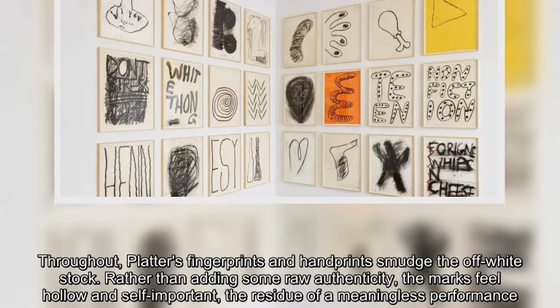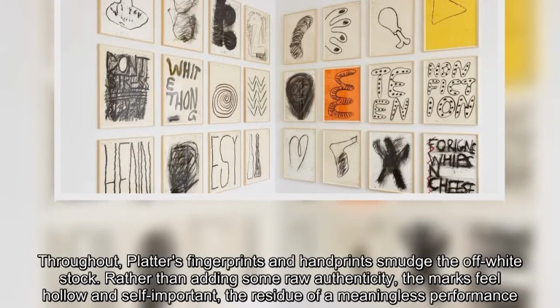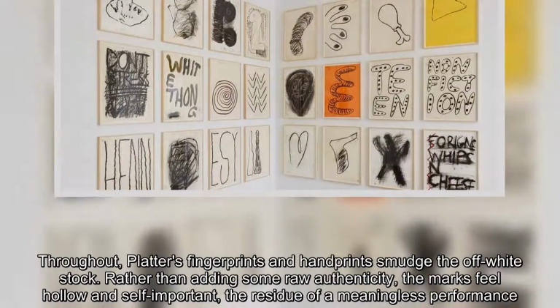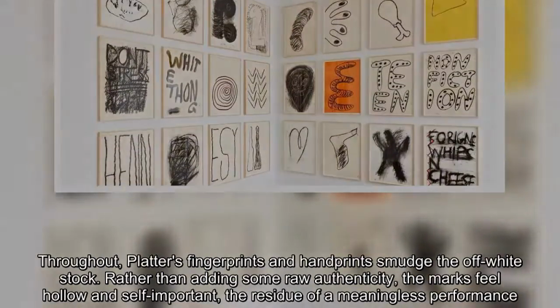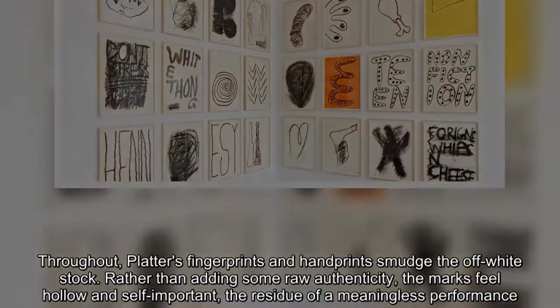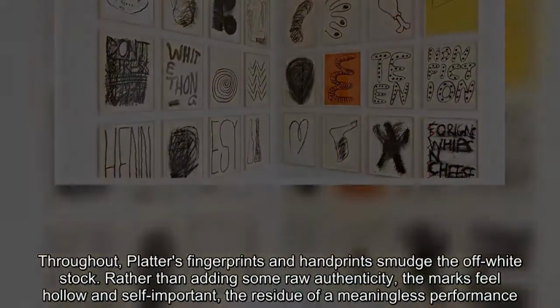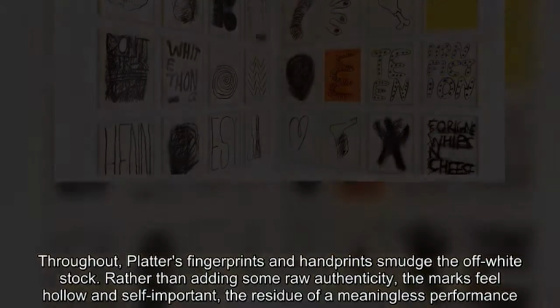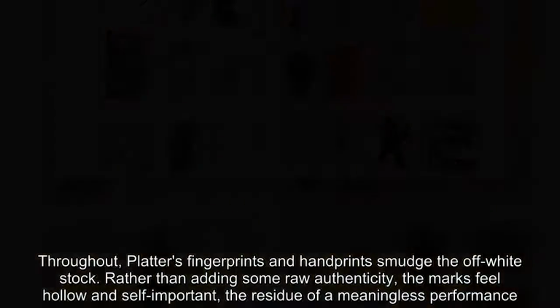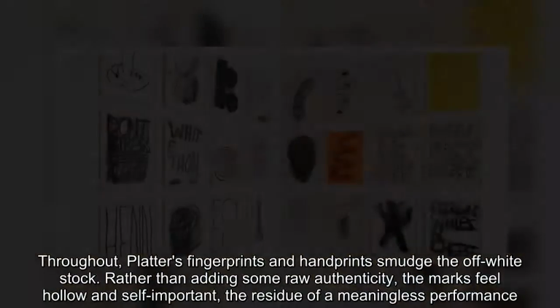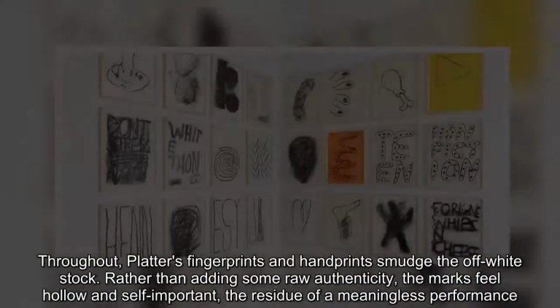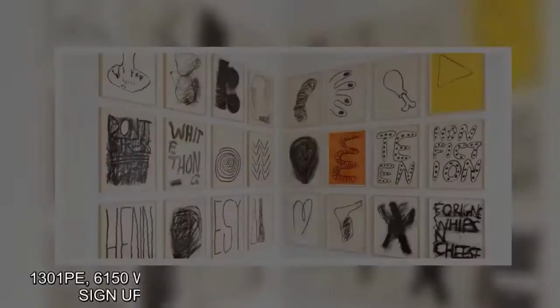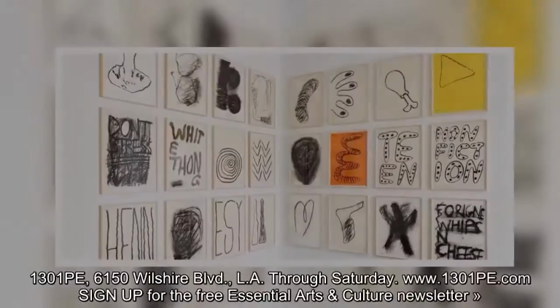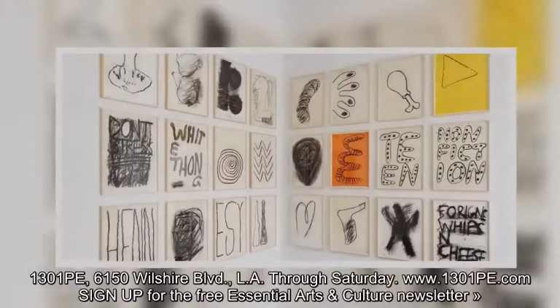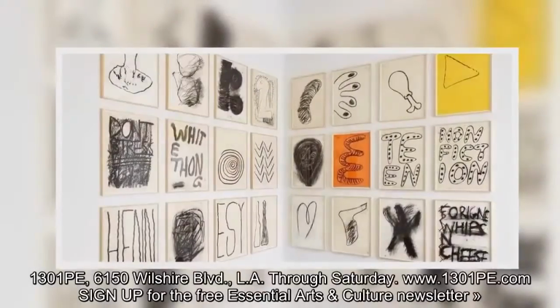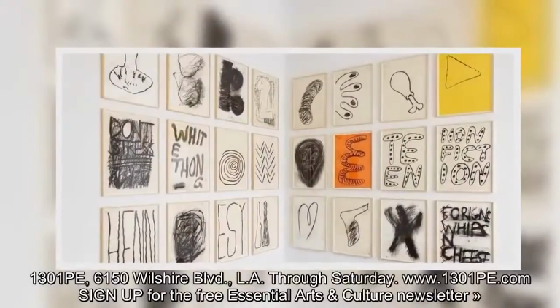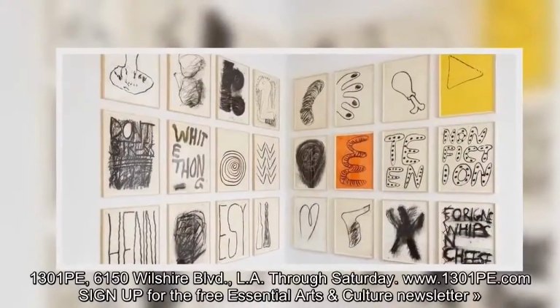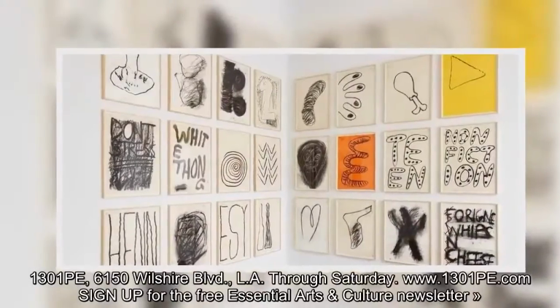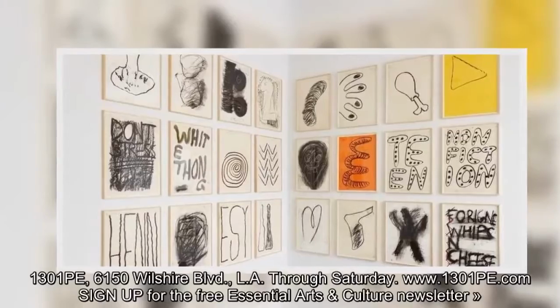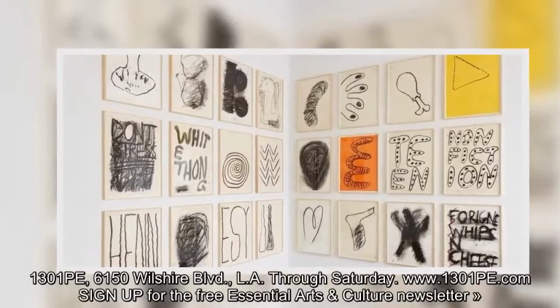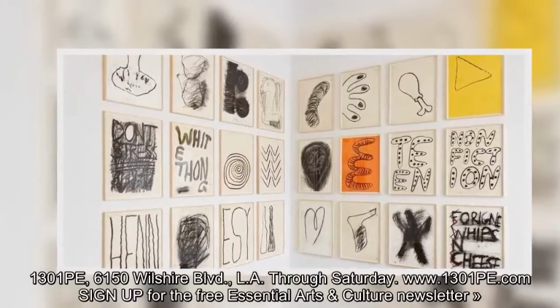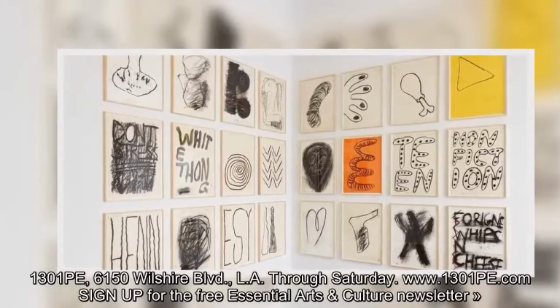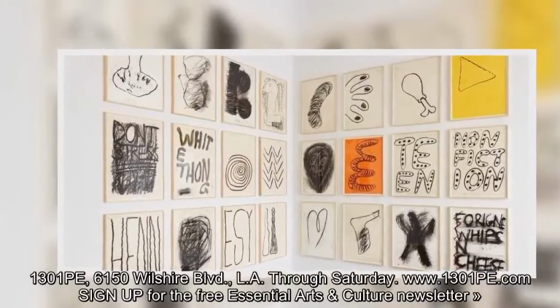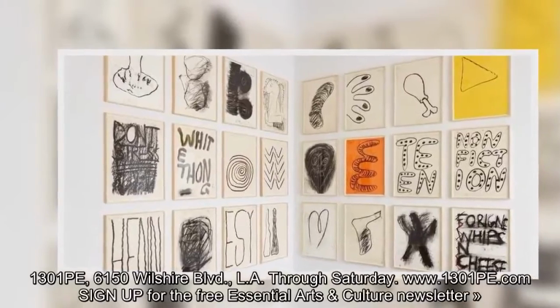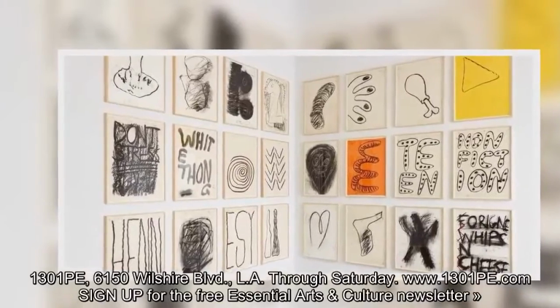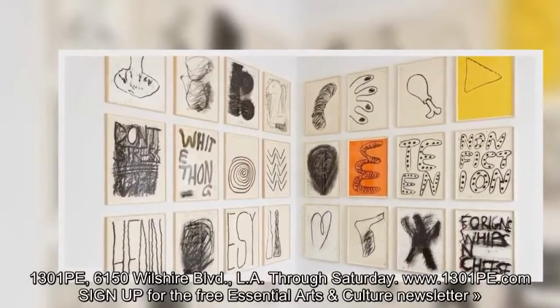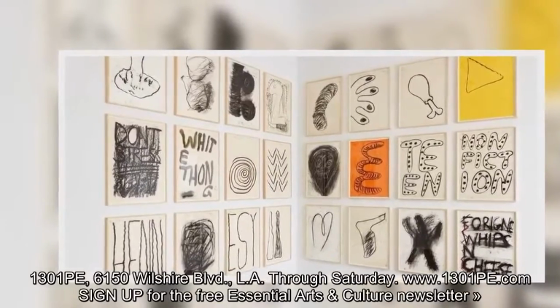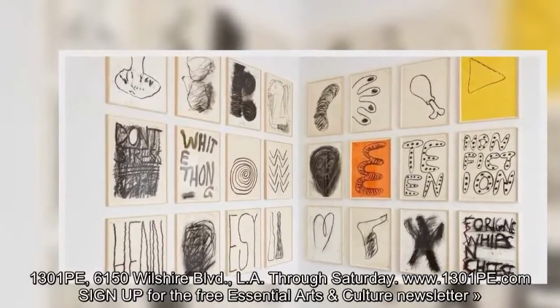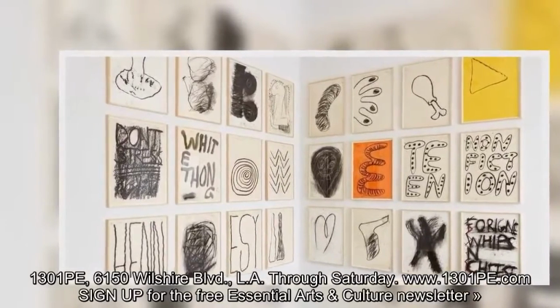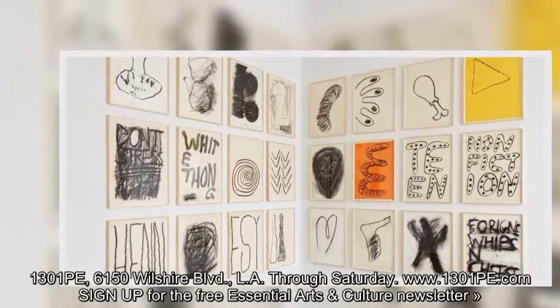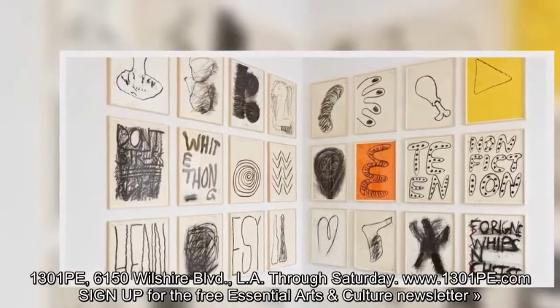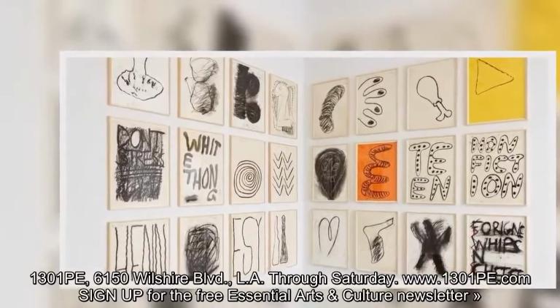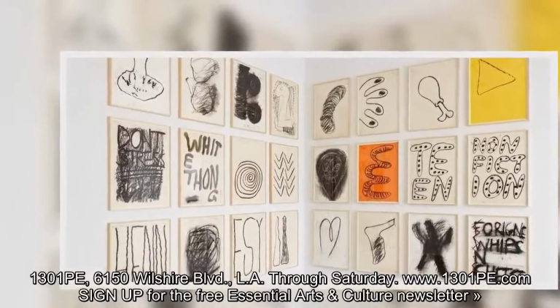1301 PE, 6150 Wilshire Blvd, L.A., through Saturday.